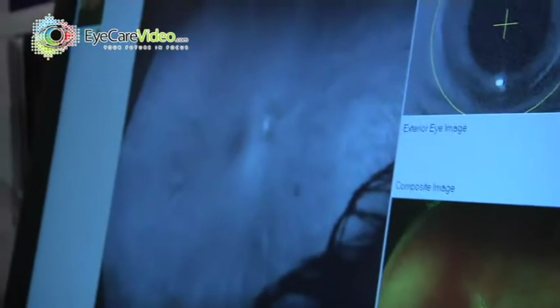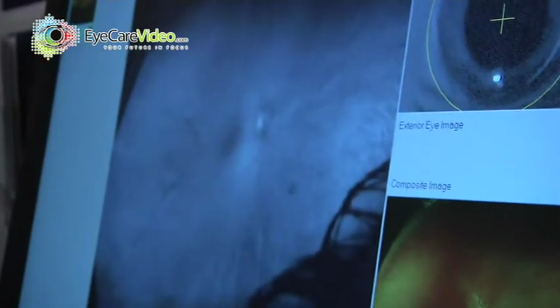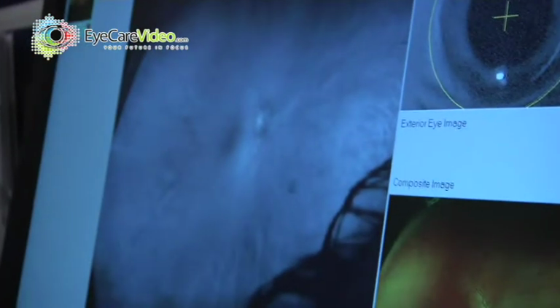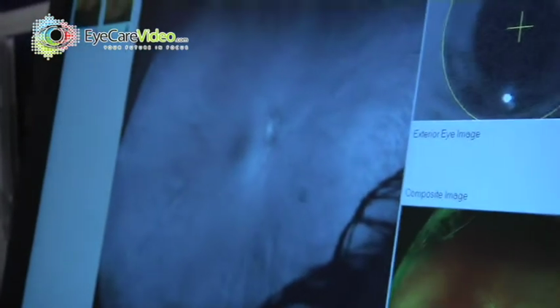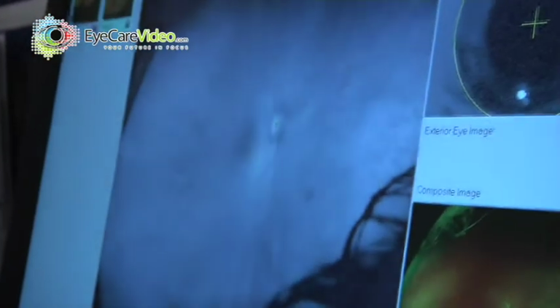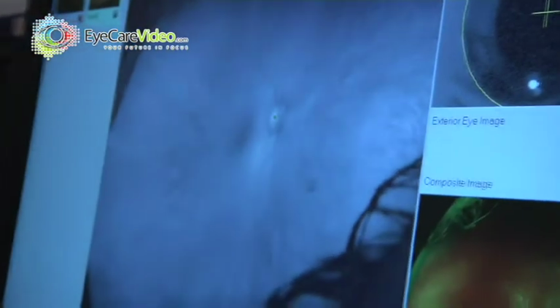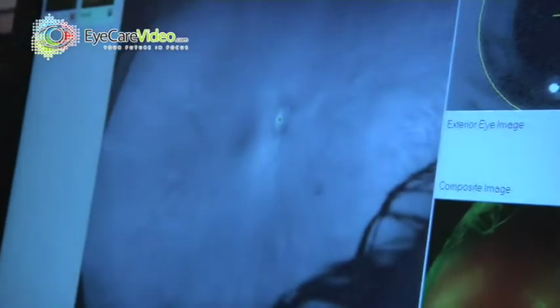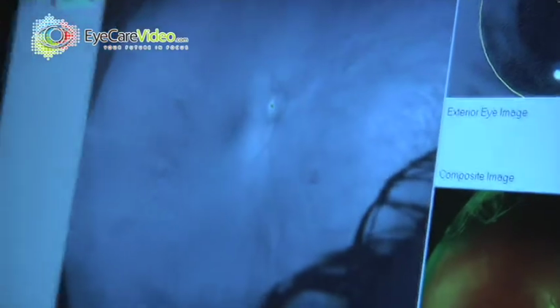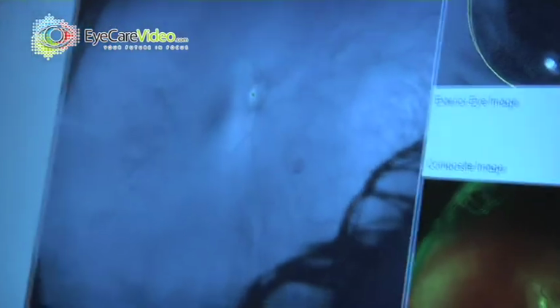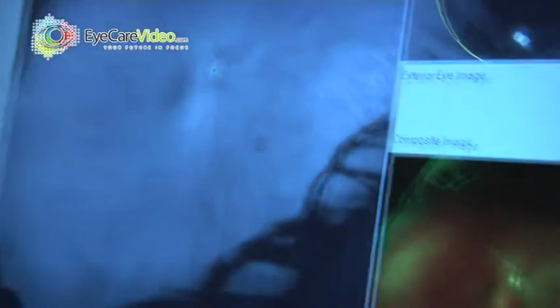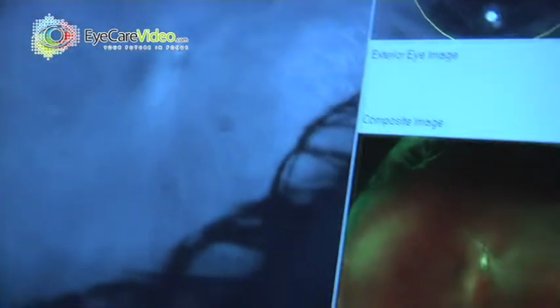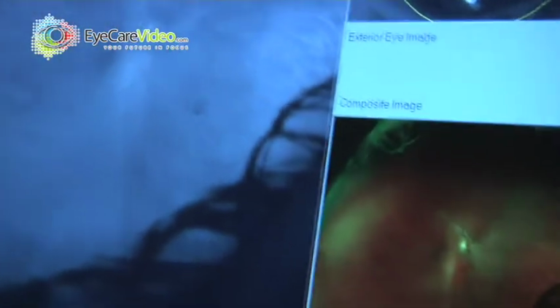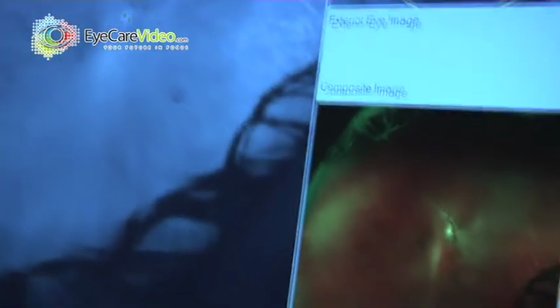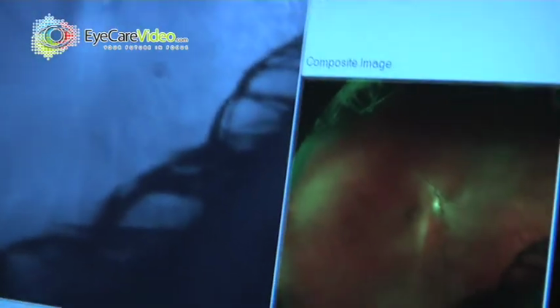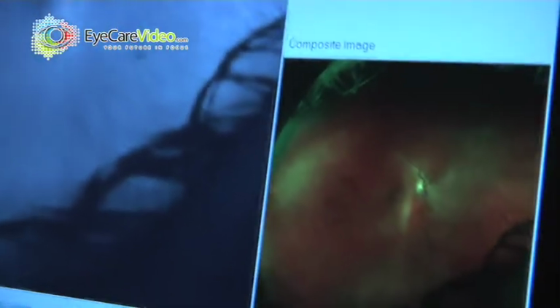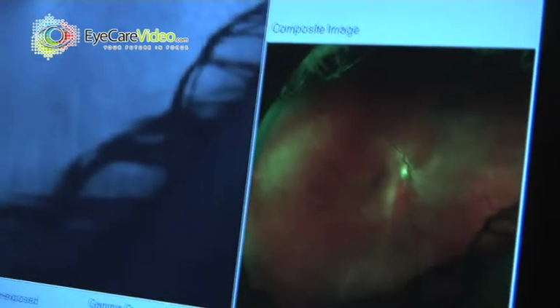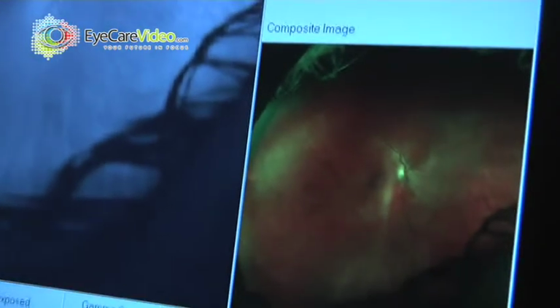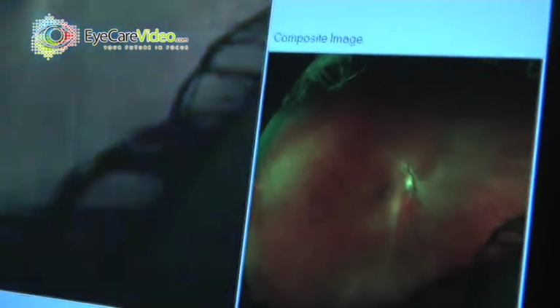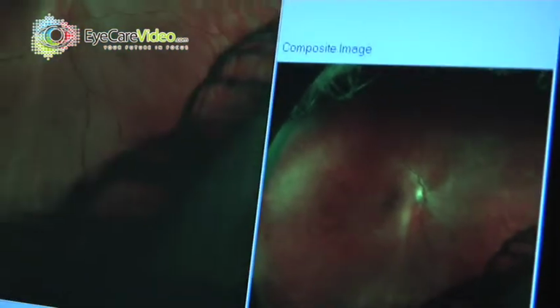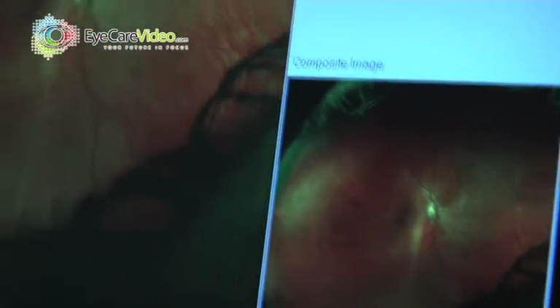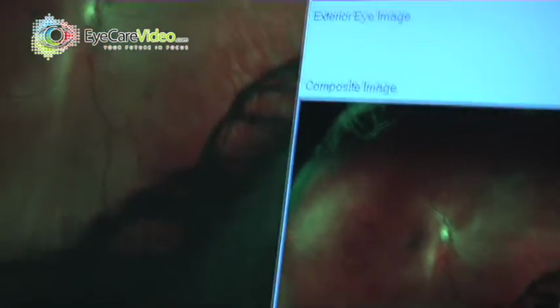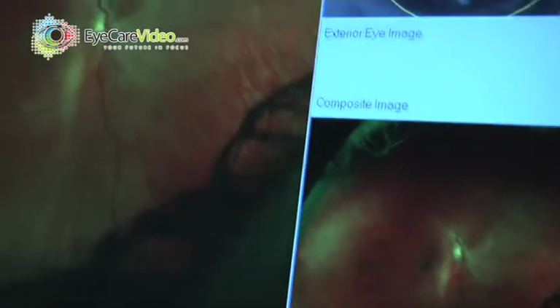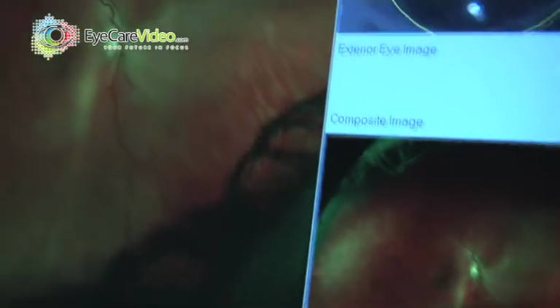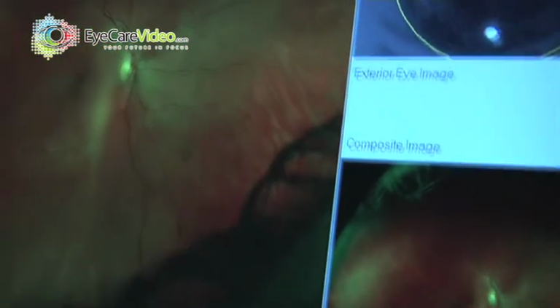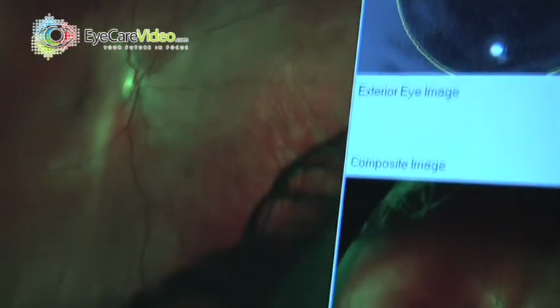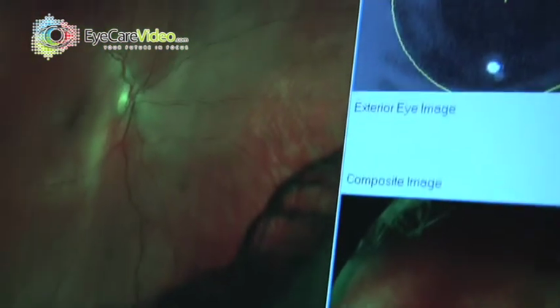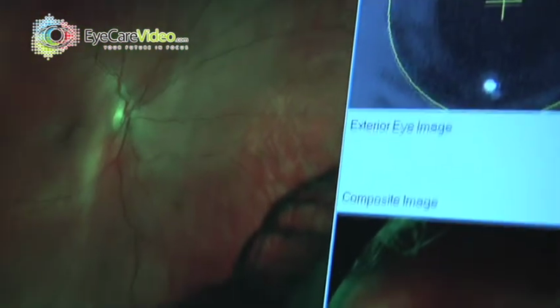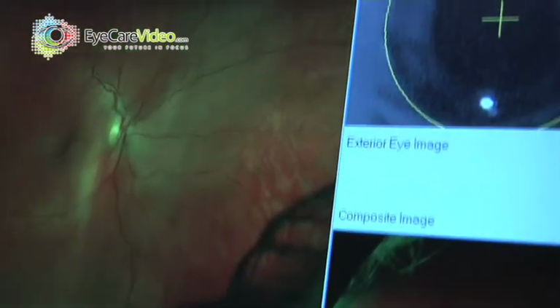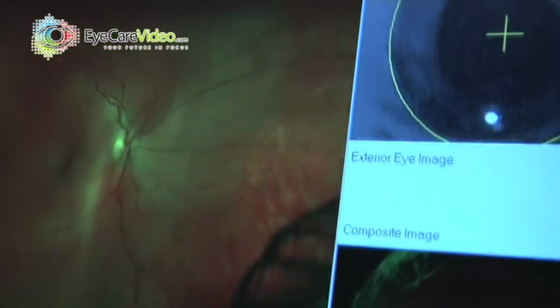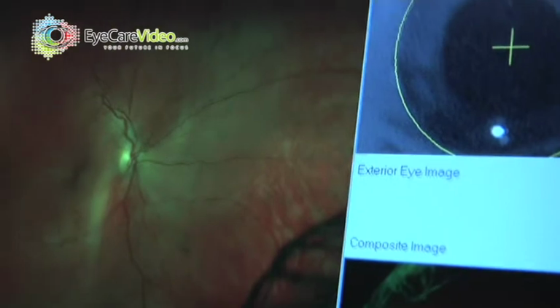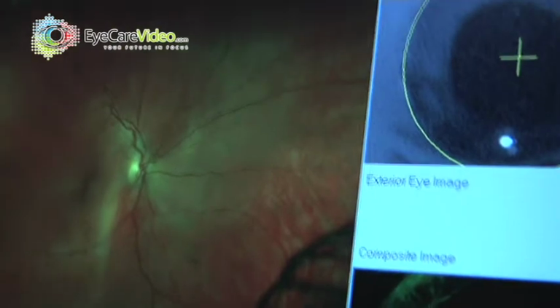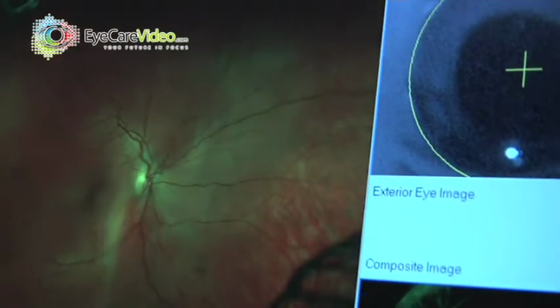We provide your routine comprehensive eye exams, foreign body removals, and treatment of eye infections and eye diseases.